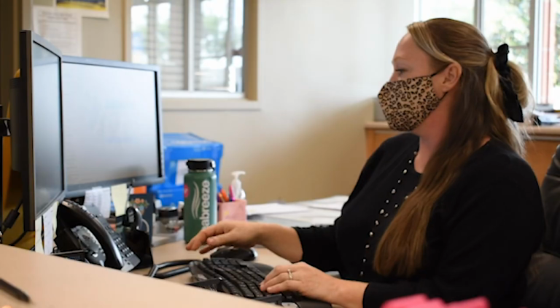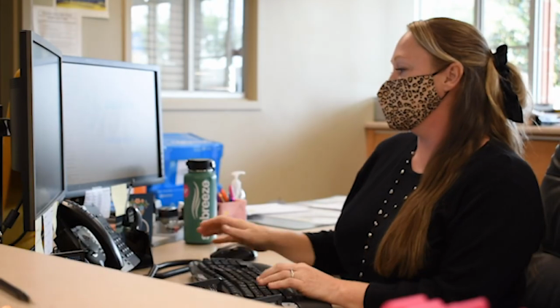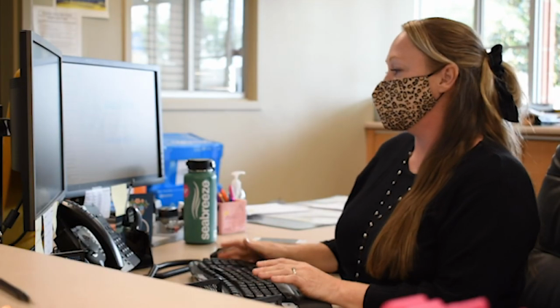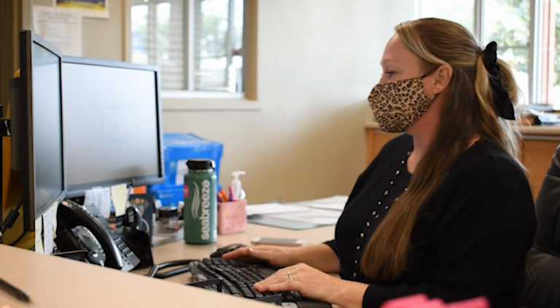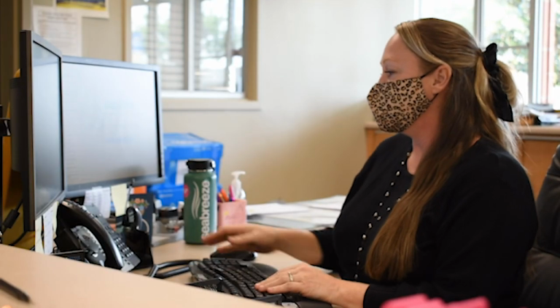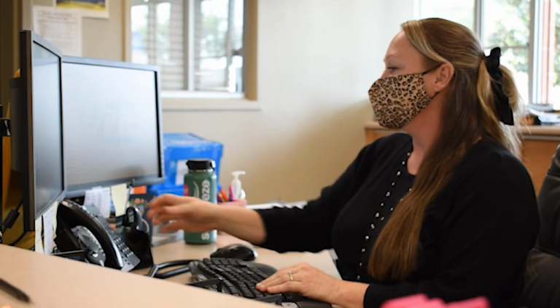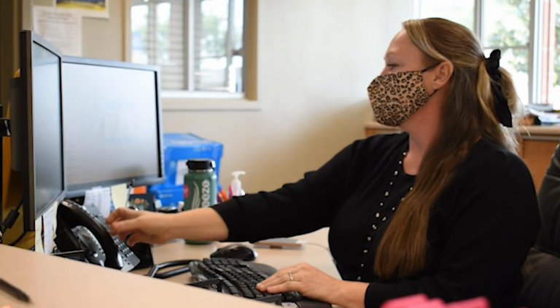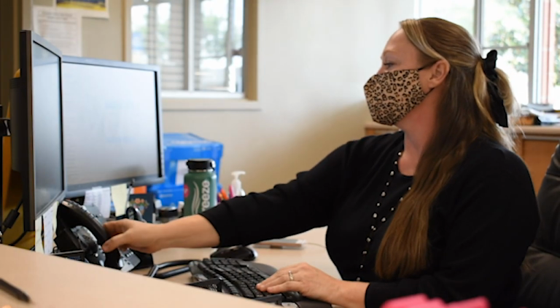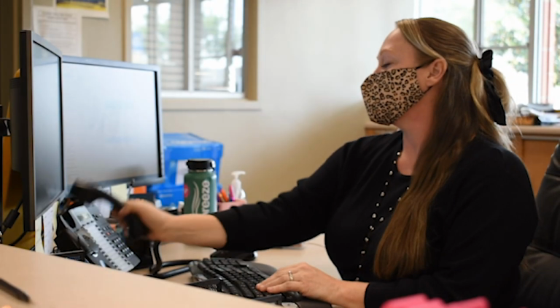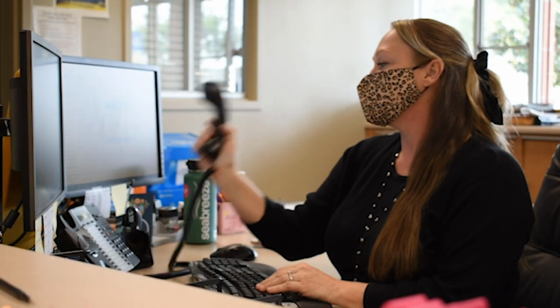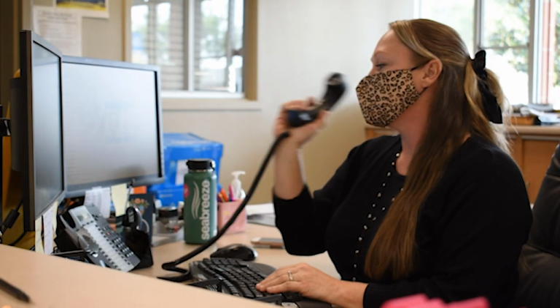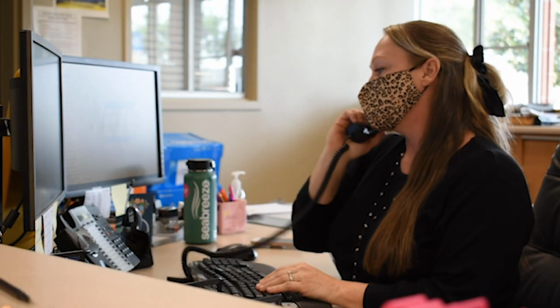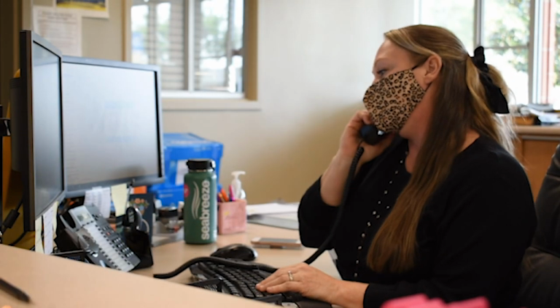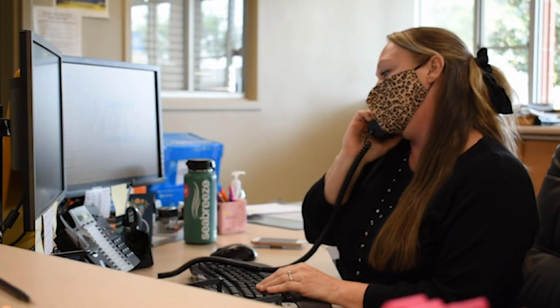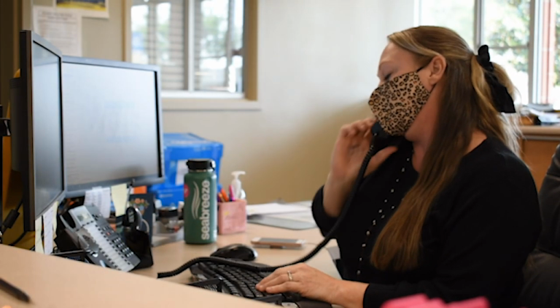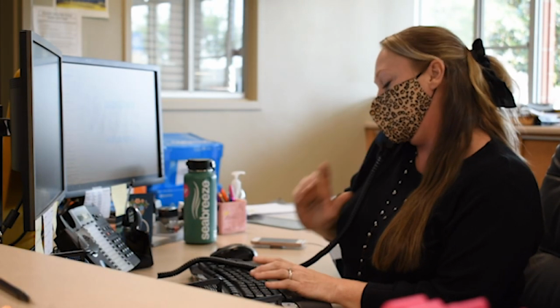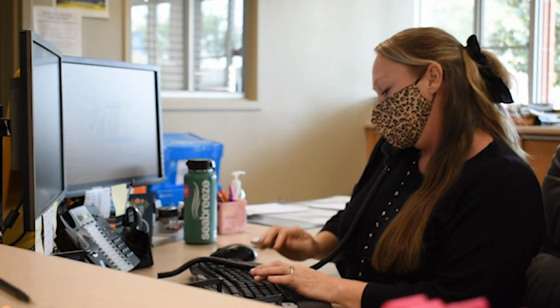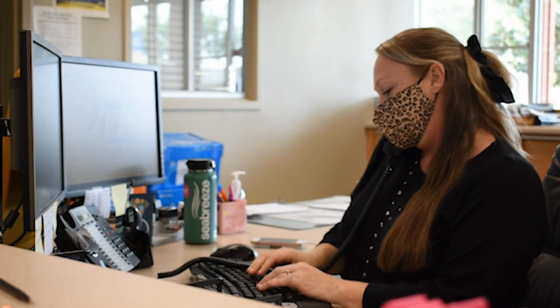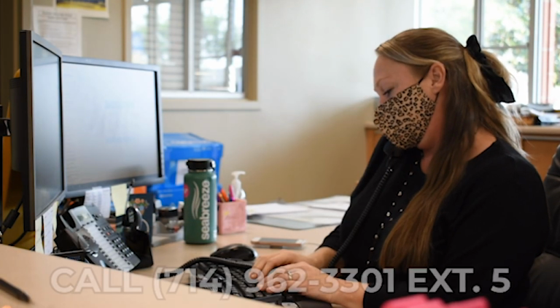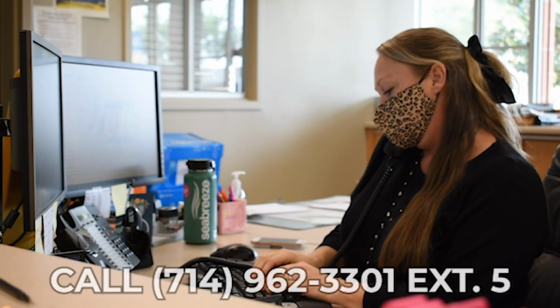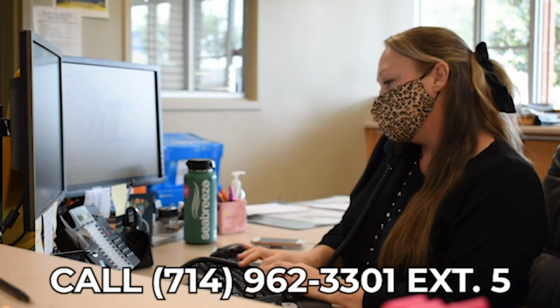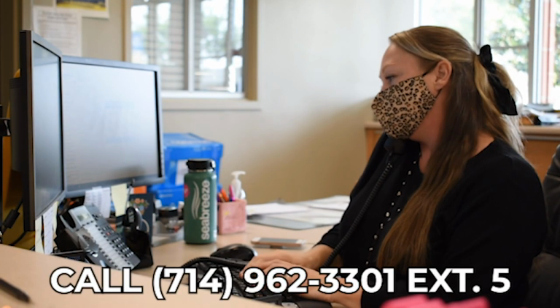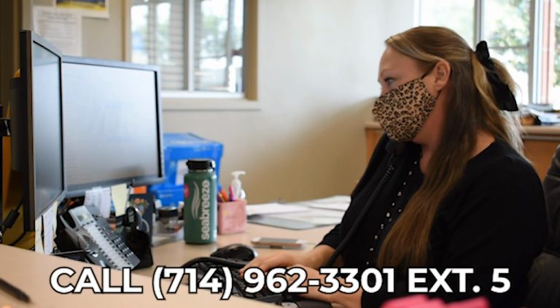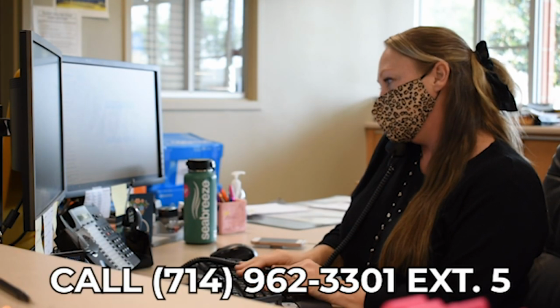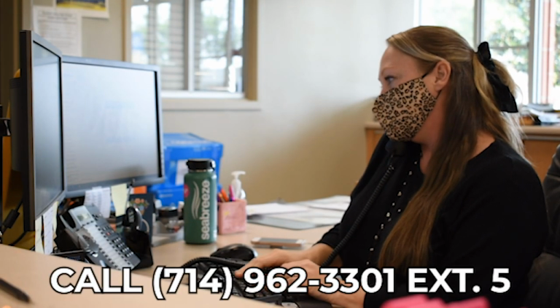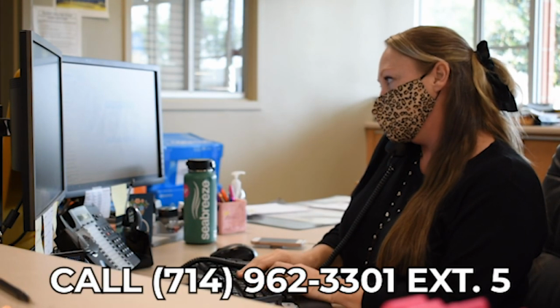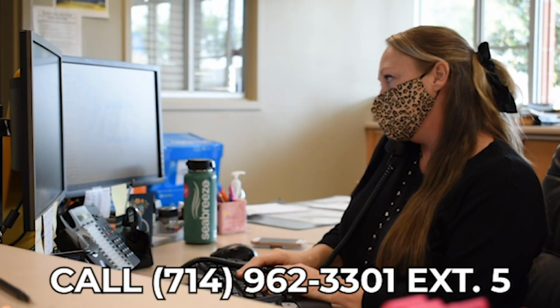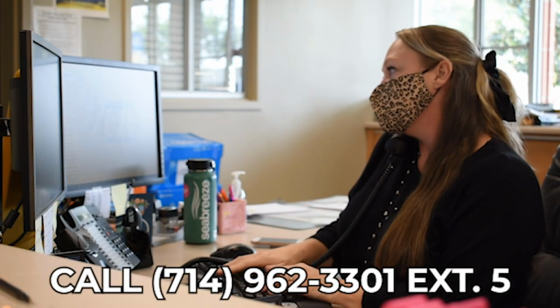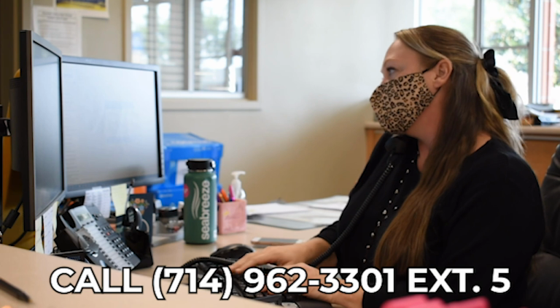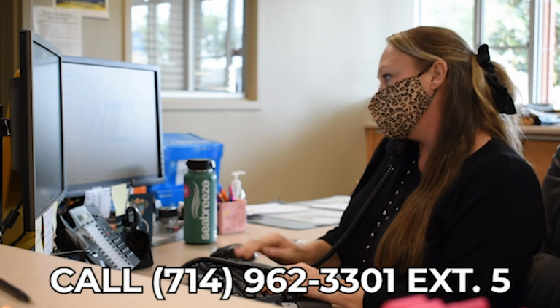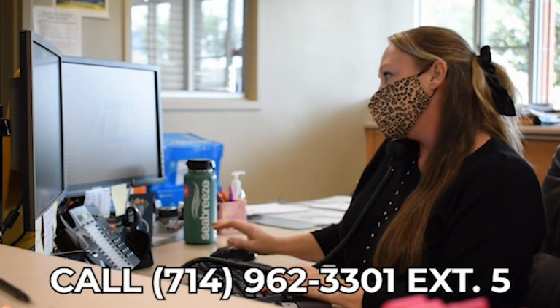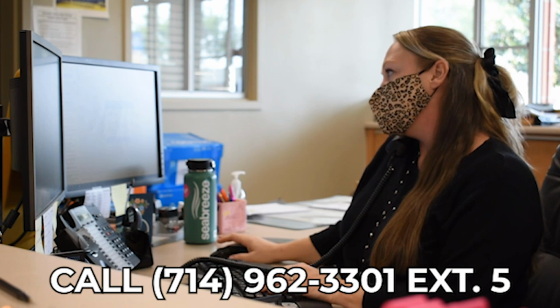If you don't feel well enough to attend school online, you should call the attendance office at extension 5.